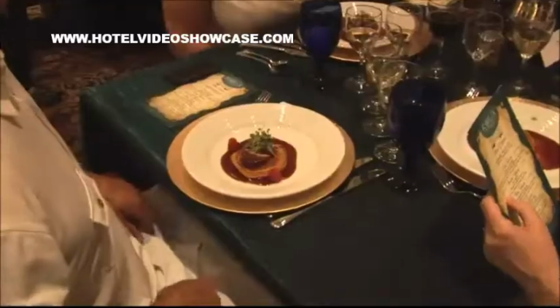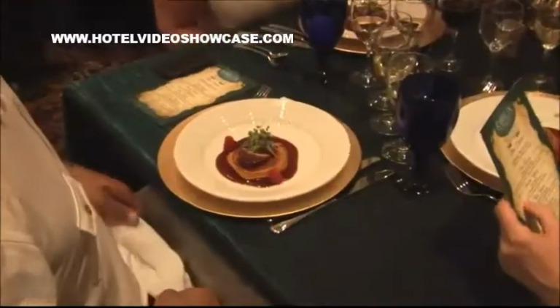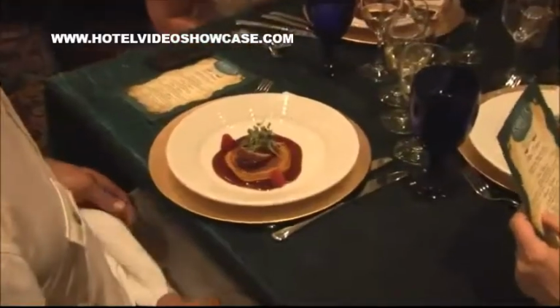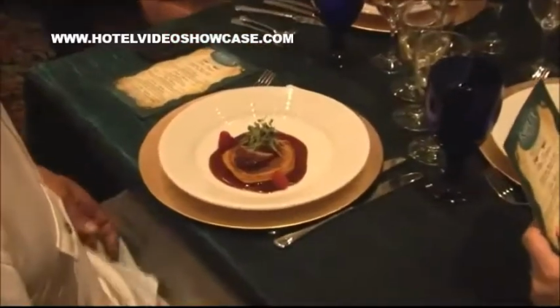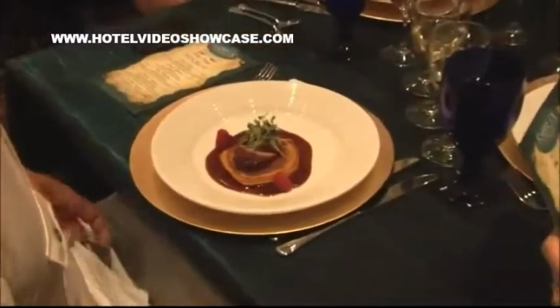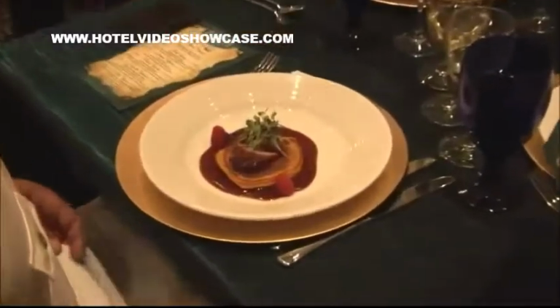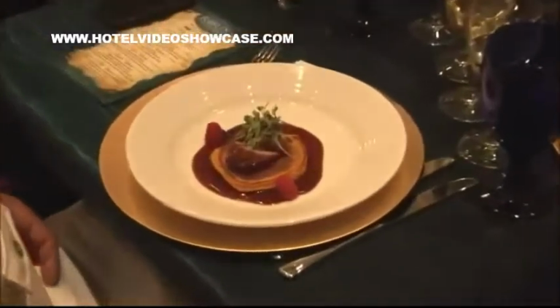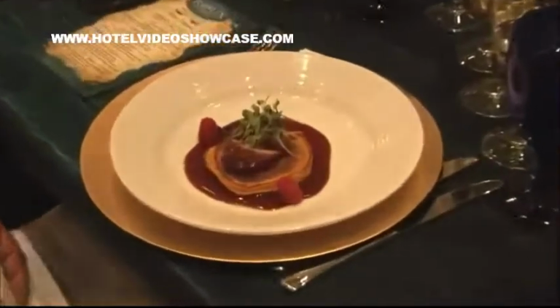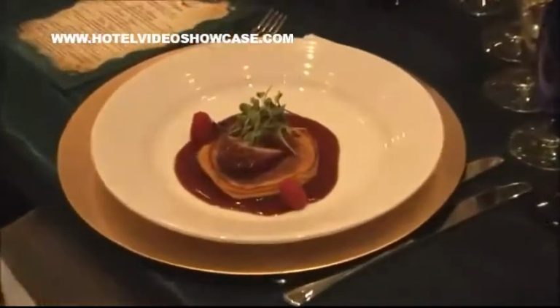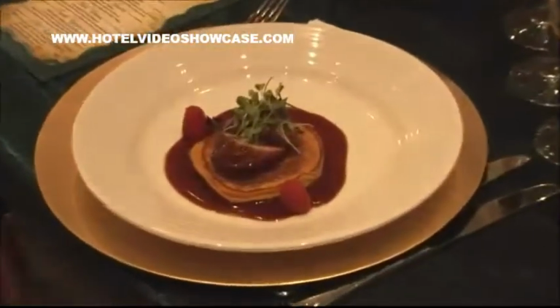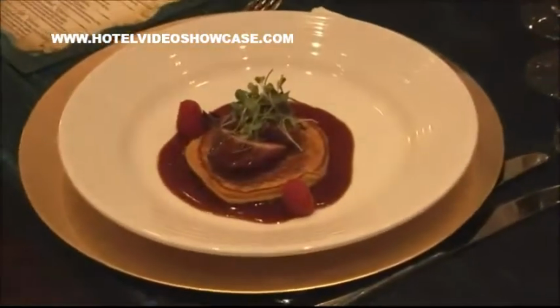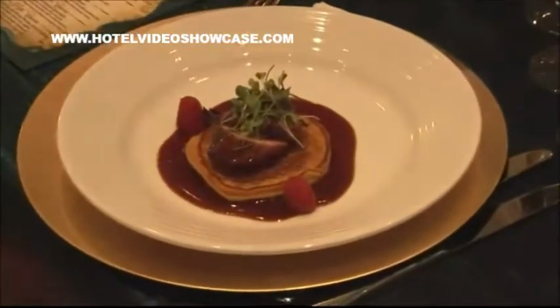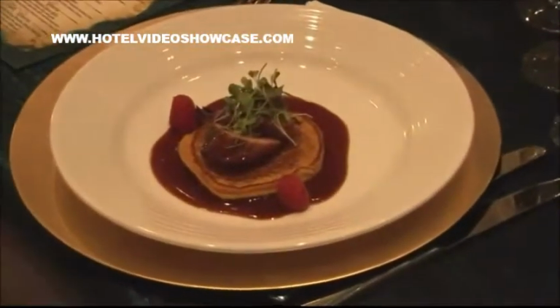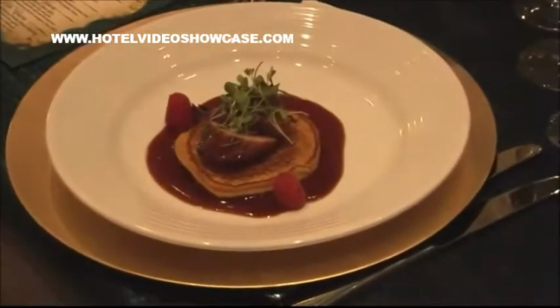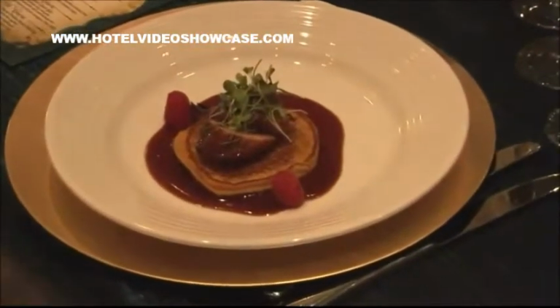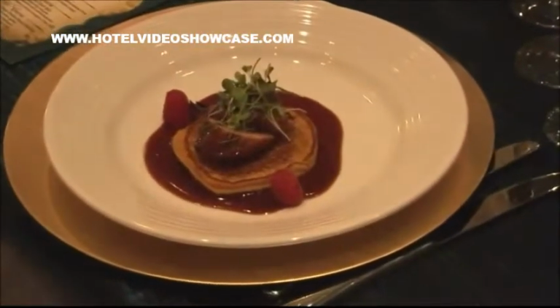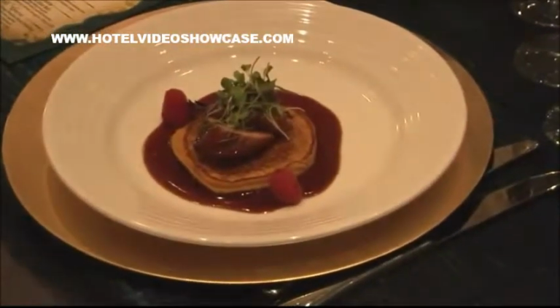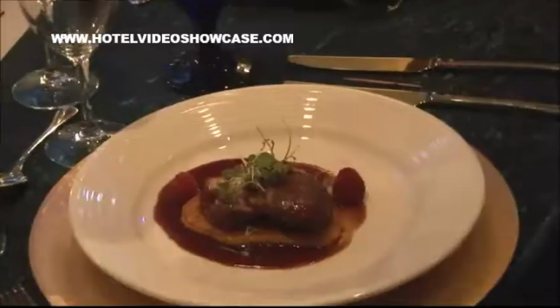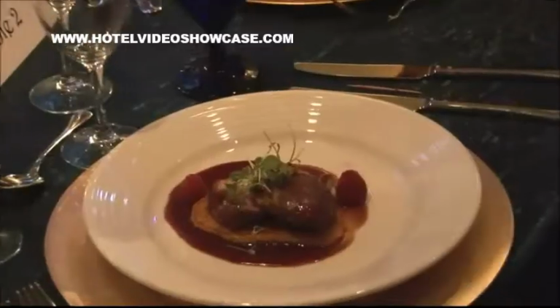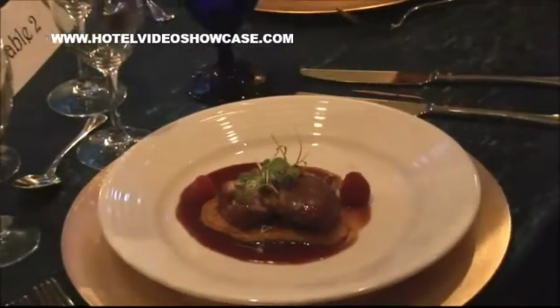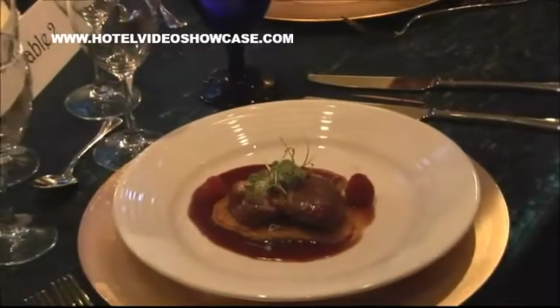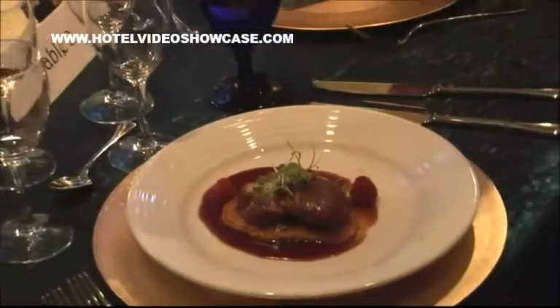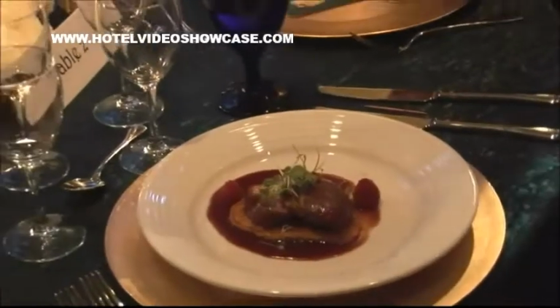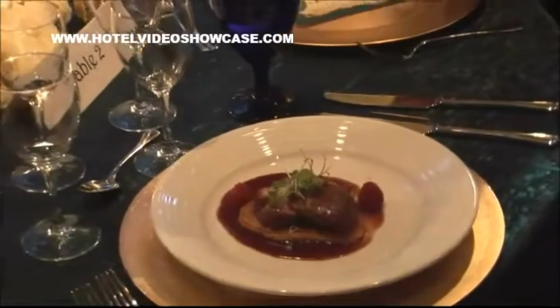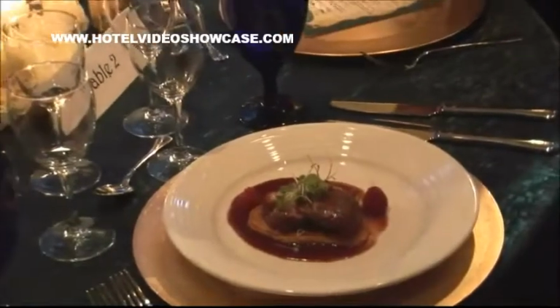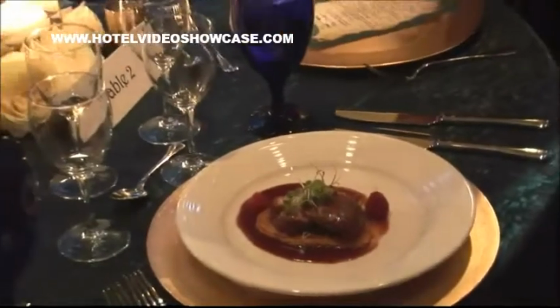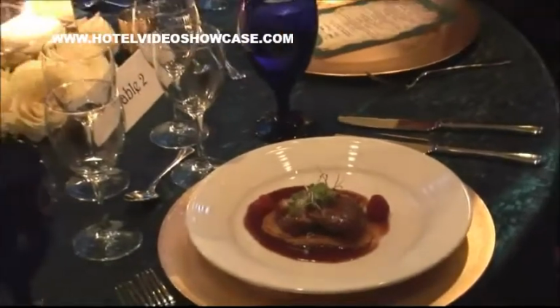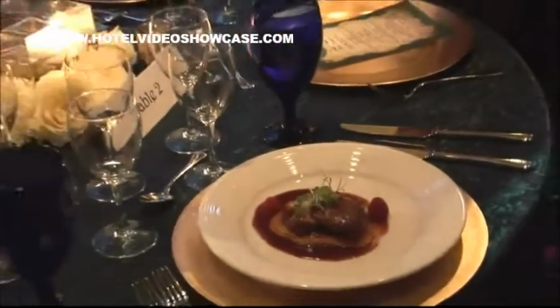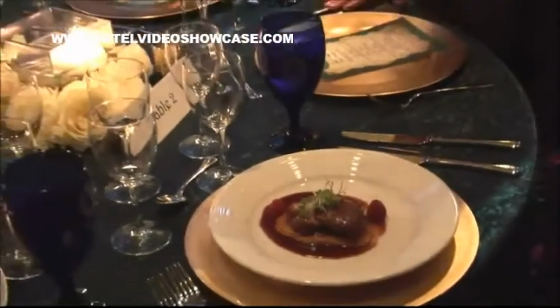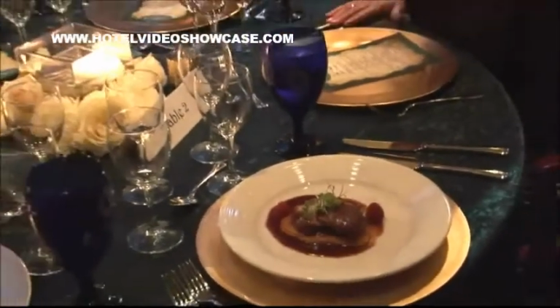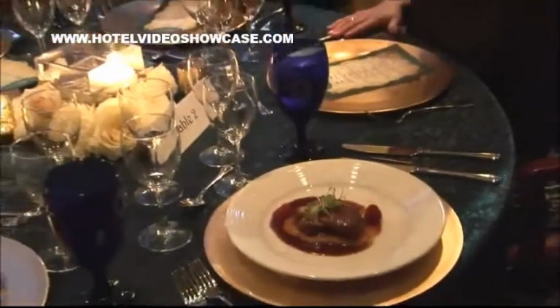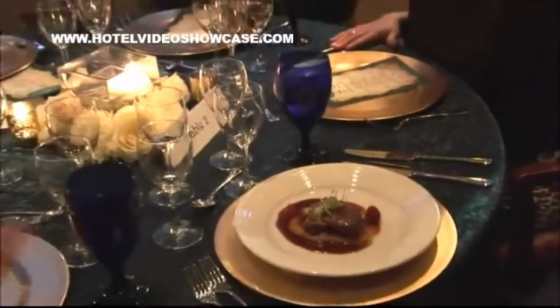Joey Wells, the executive chef of Bourbon Orleans, has prepared a spectacular menu.